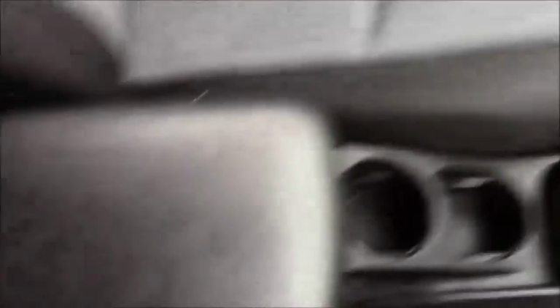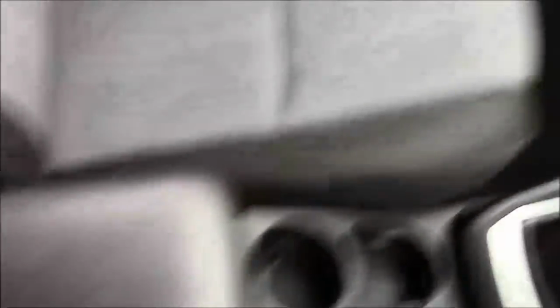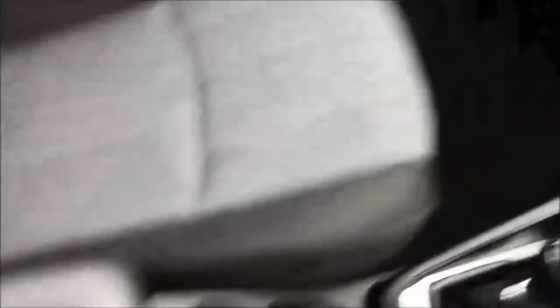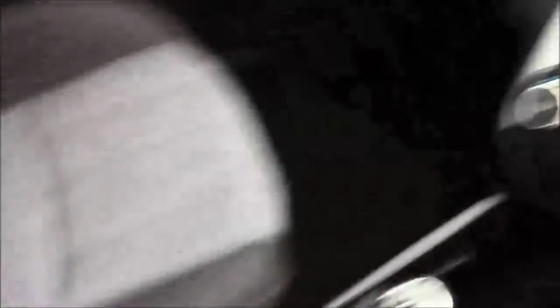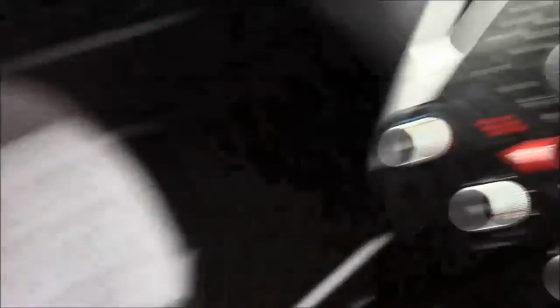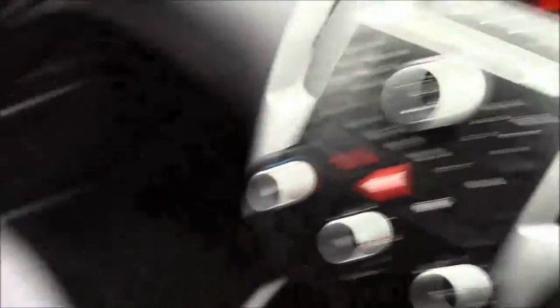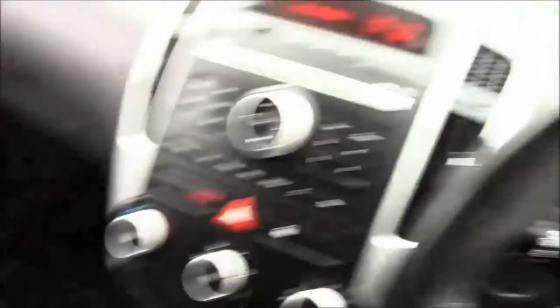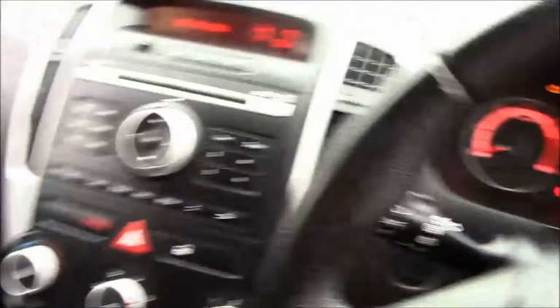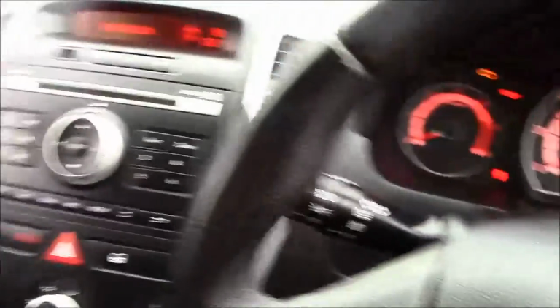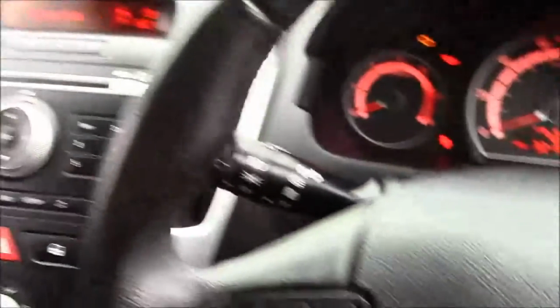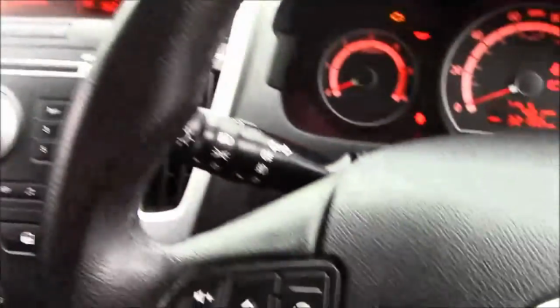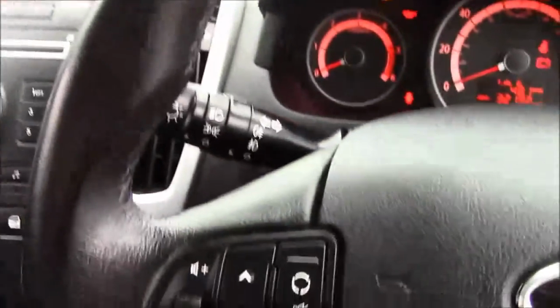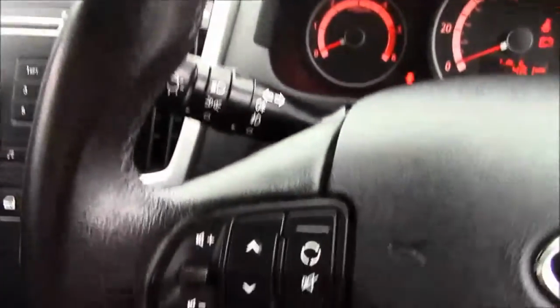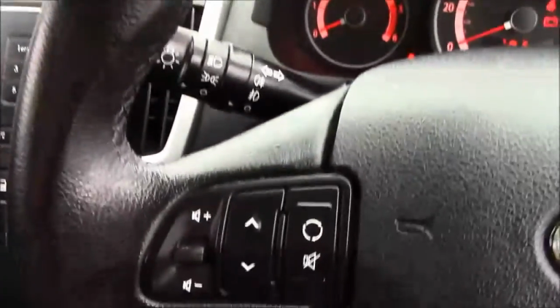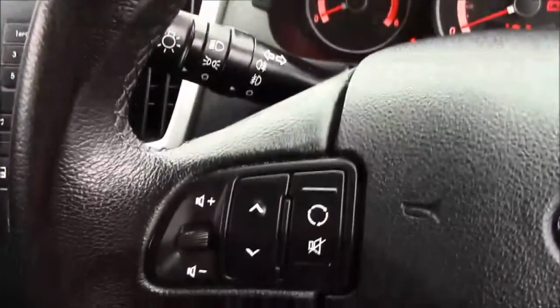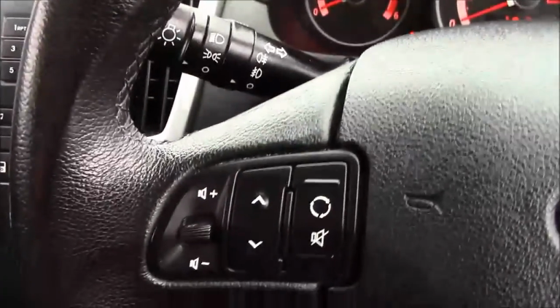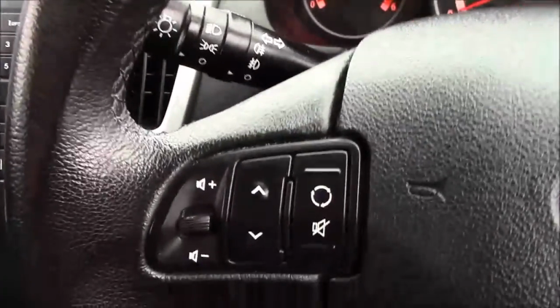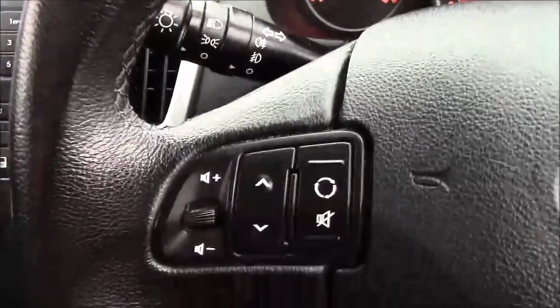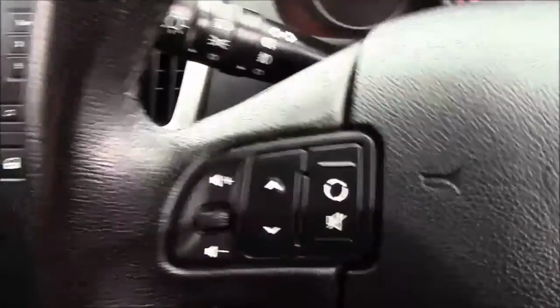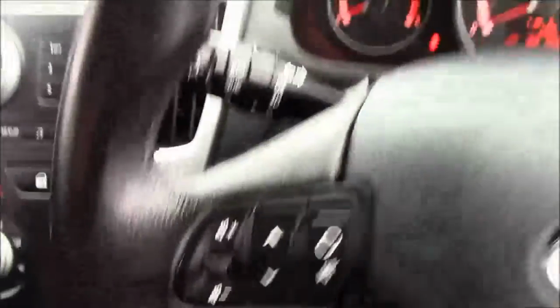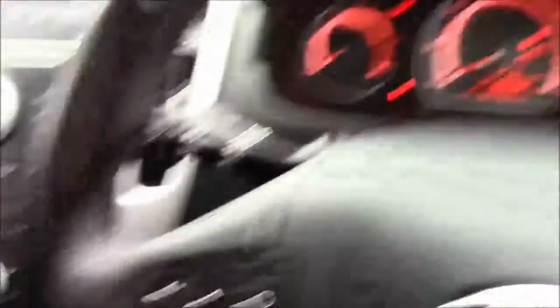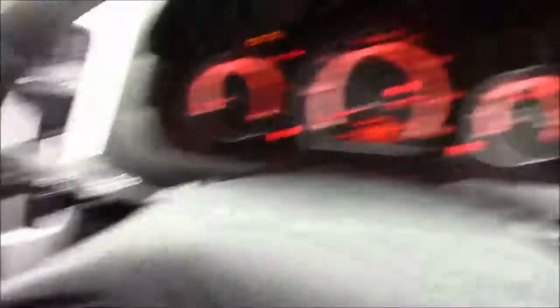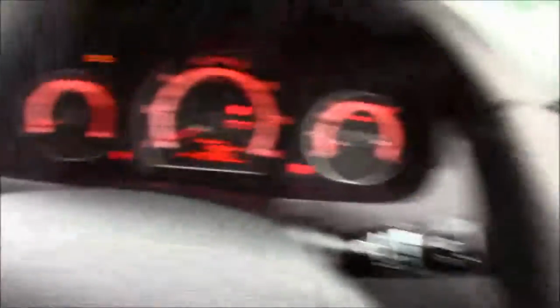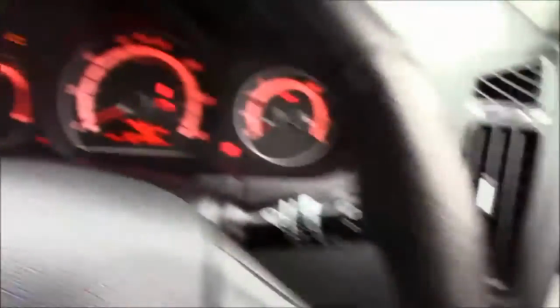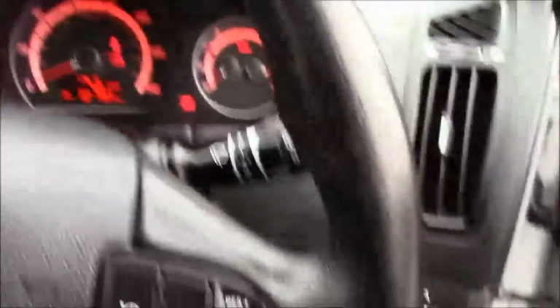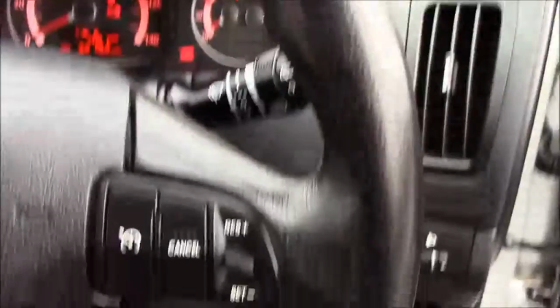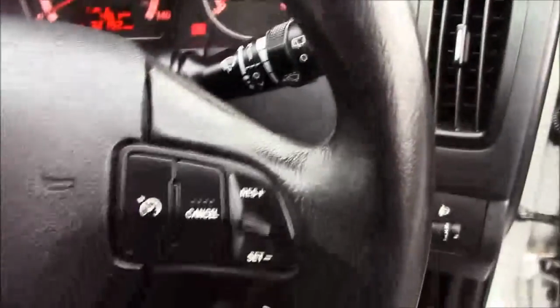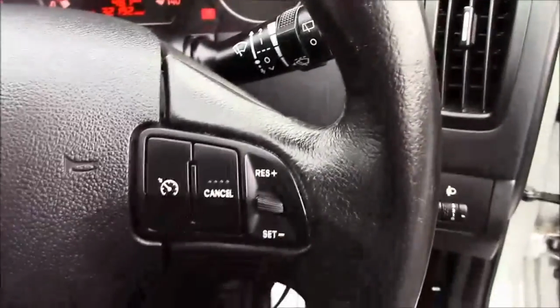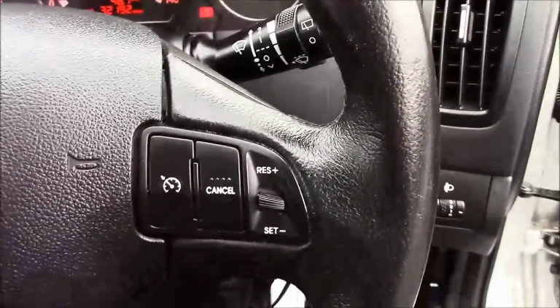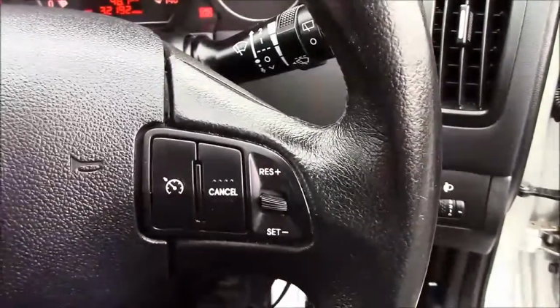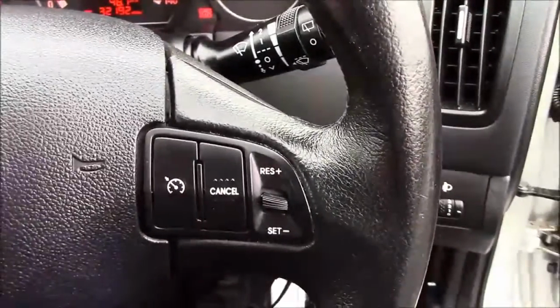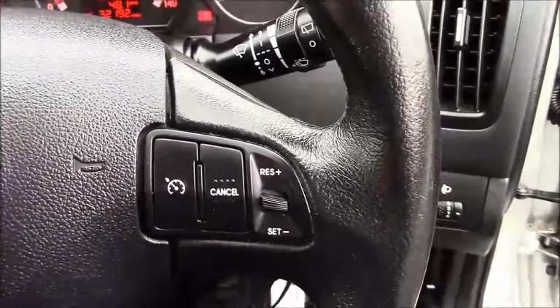Moving on to the steering wheel, on the left-hand side you'll find your mounted audio controls, and on the right-hand side we have everything to do with your cruise control.